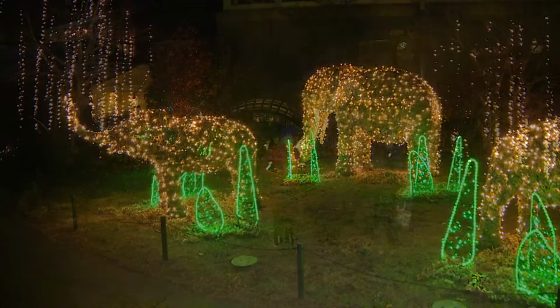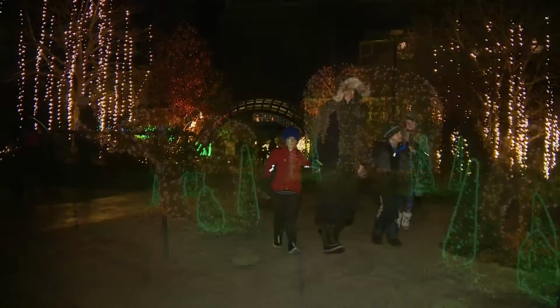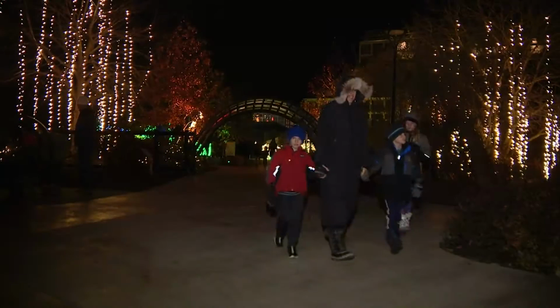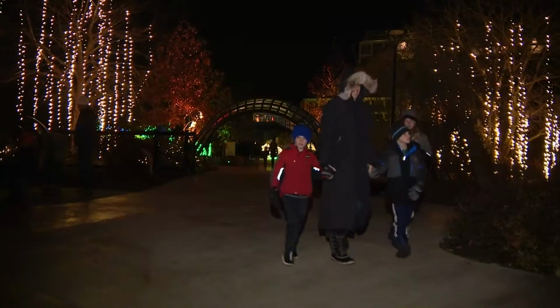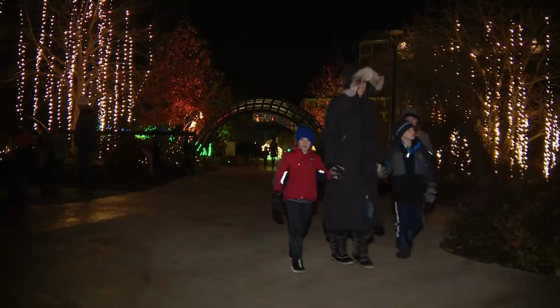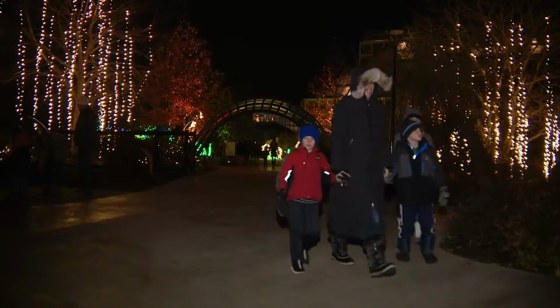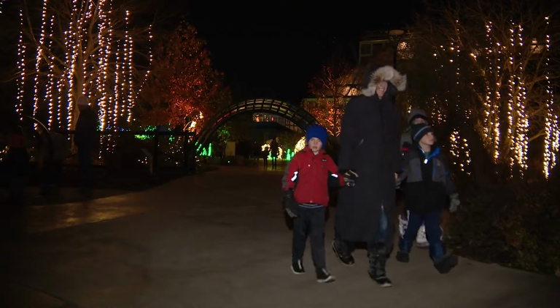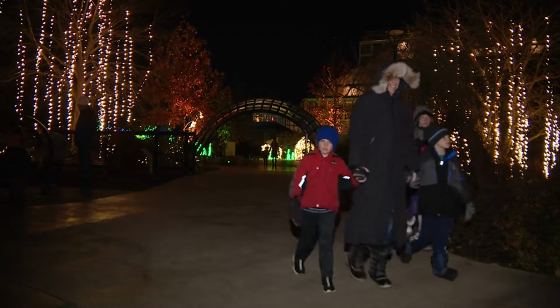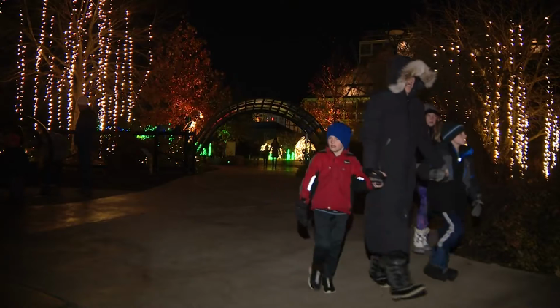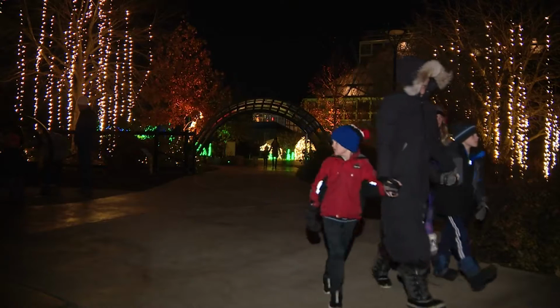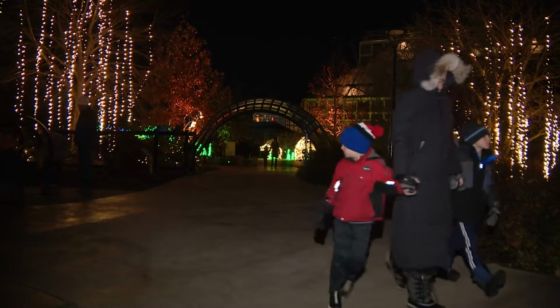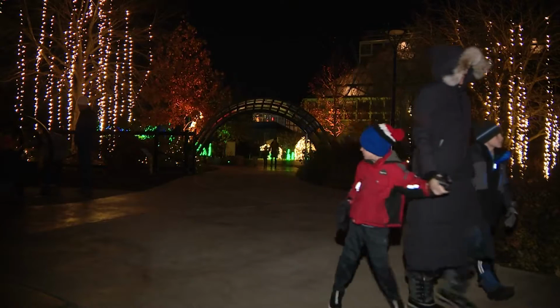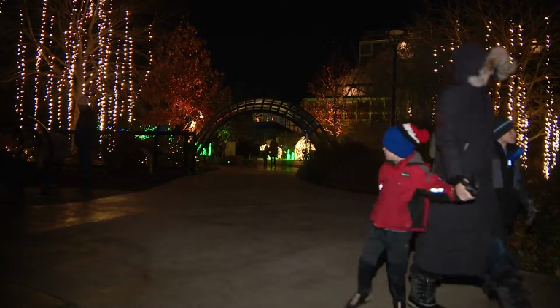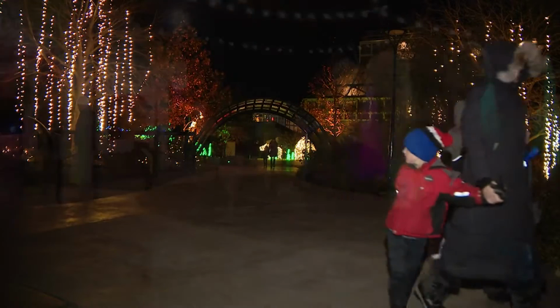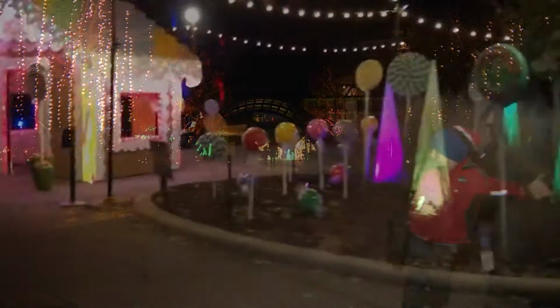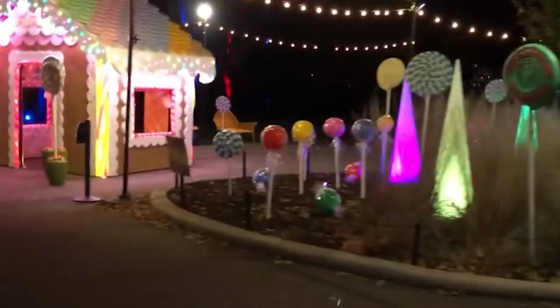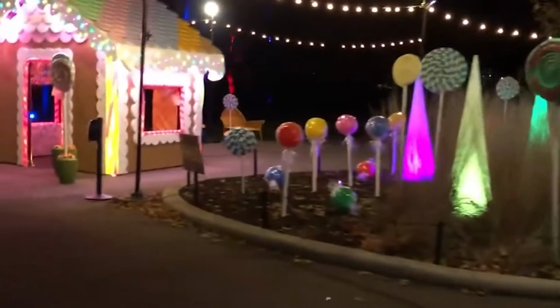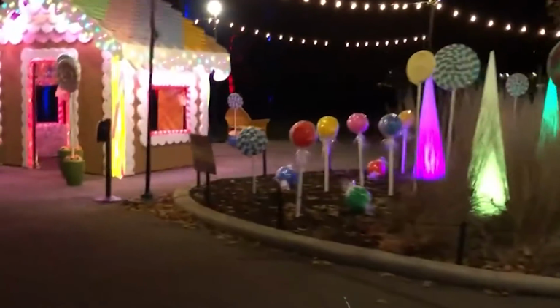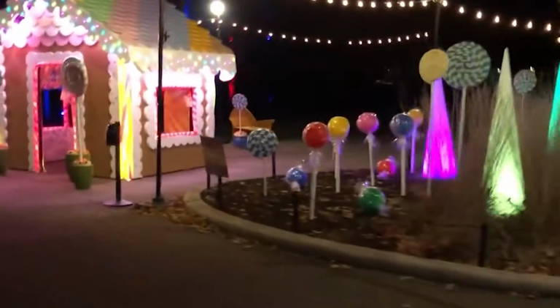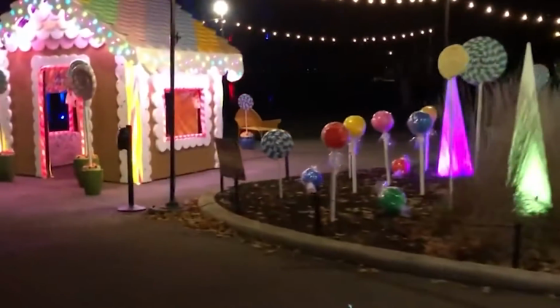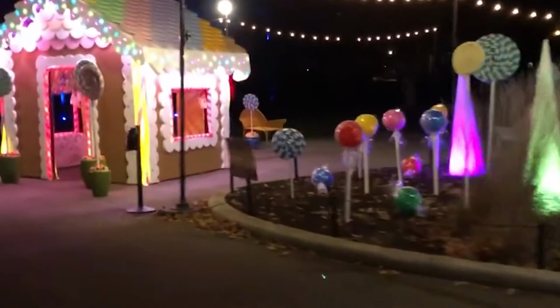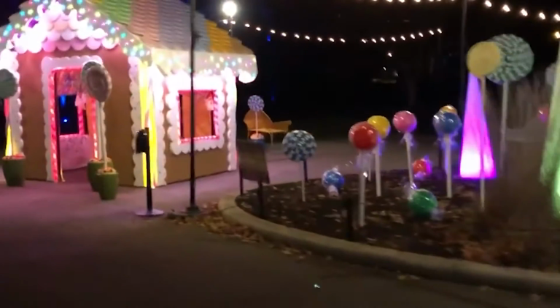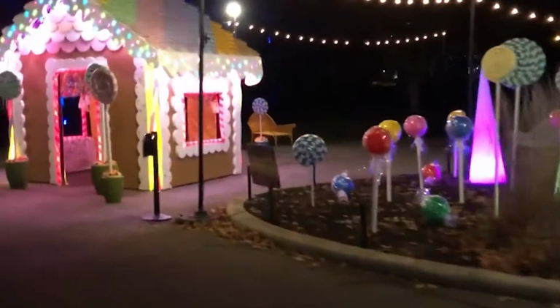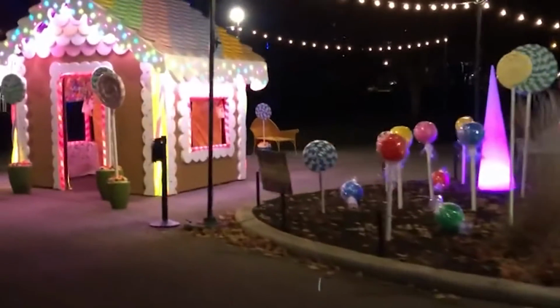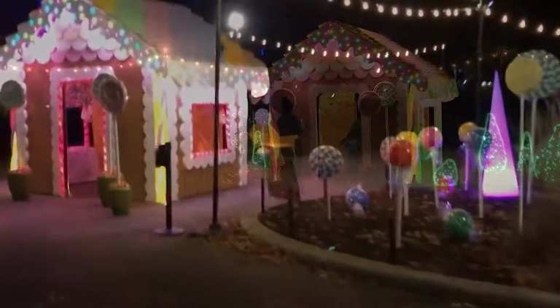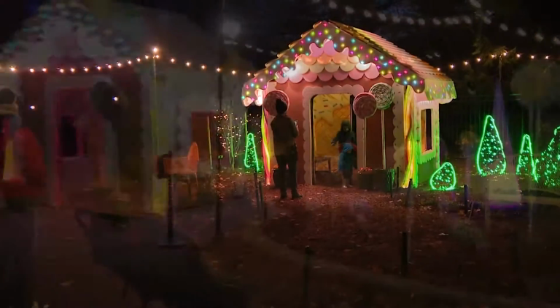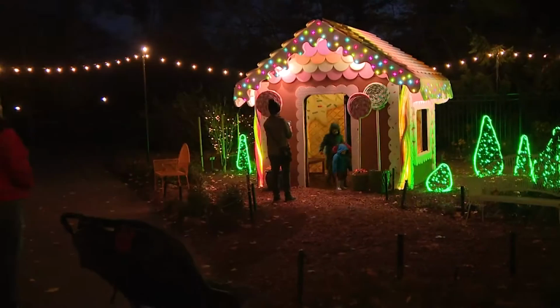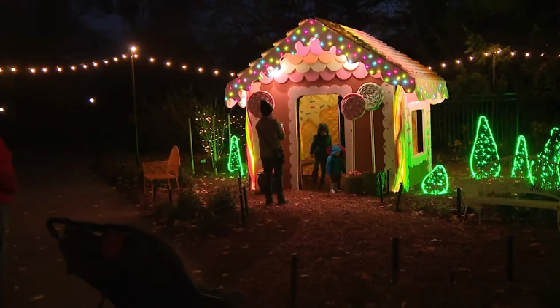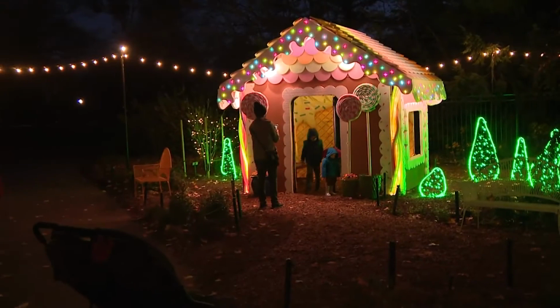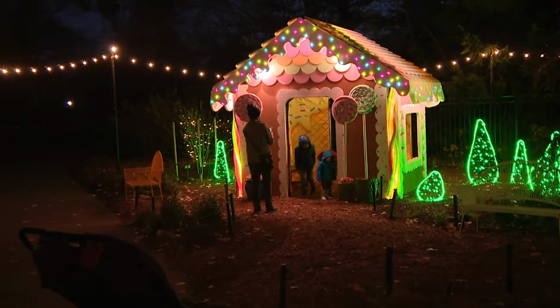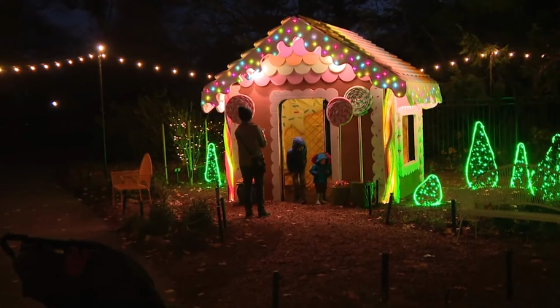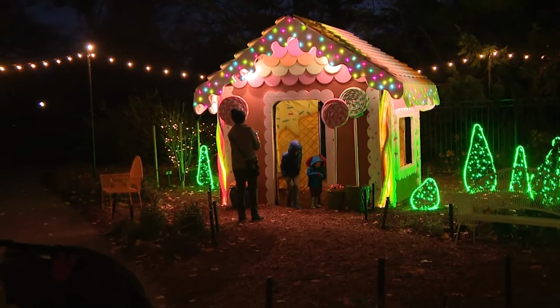And something you won't see anywhere else — a real gingerbread house that you can actually go in.